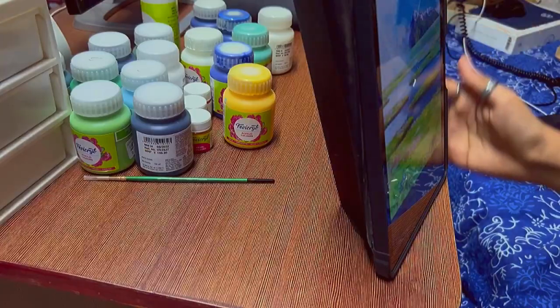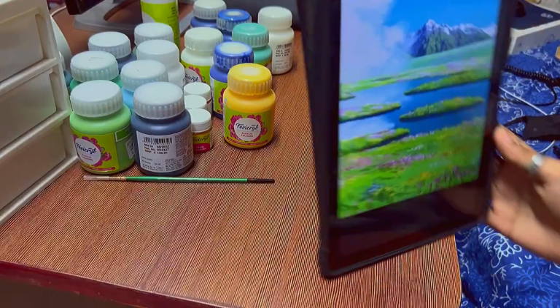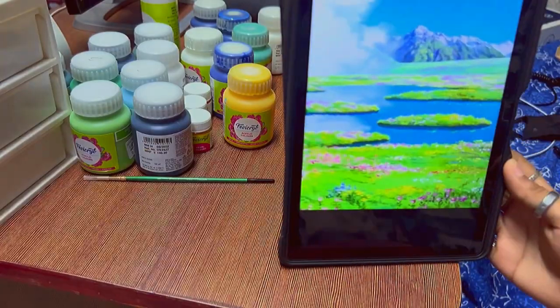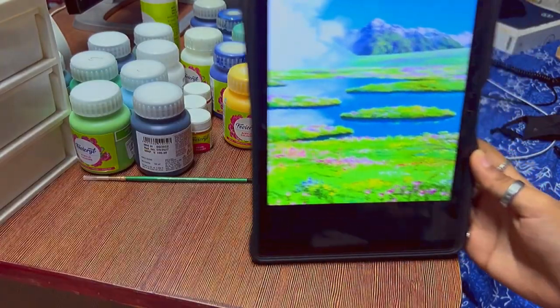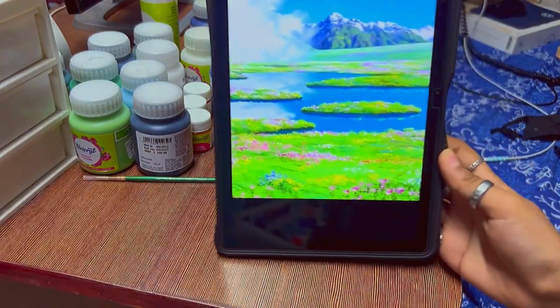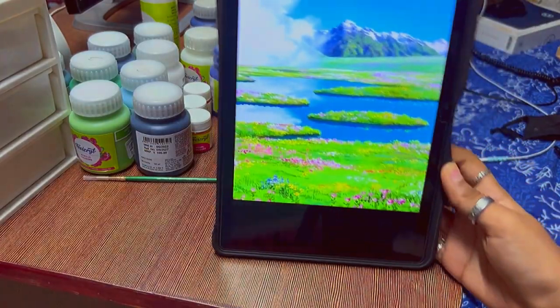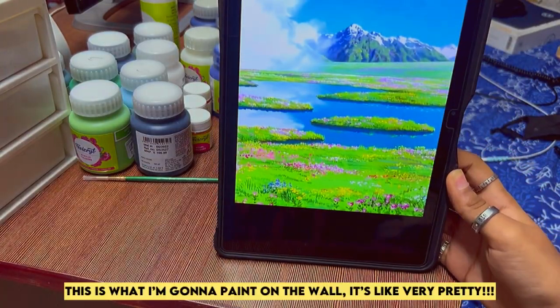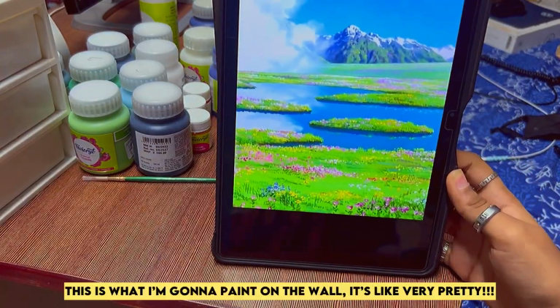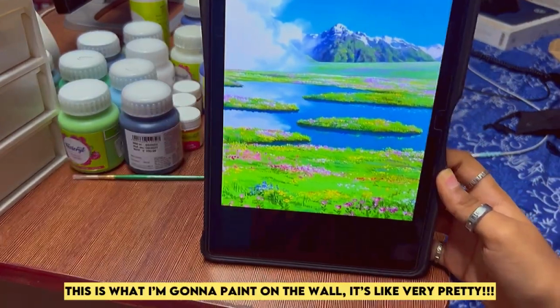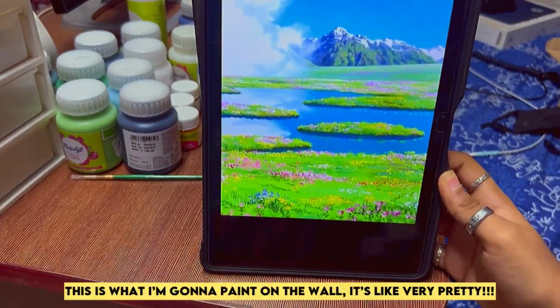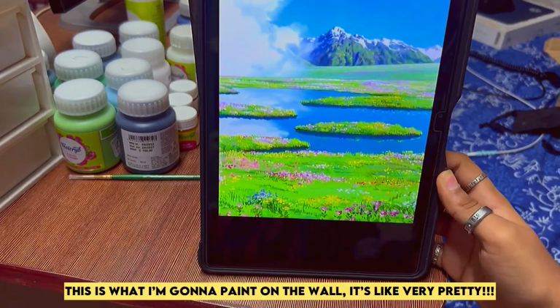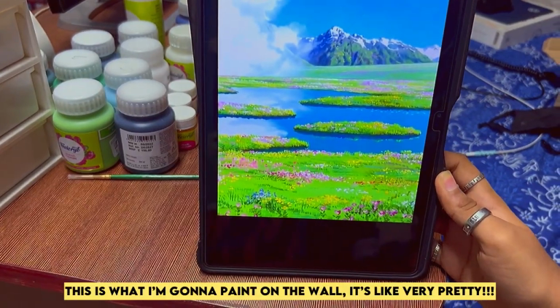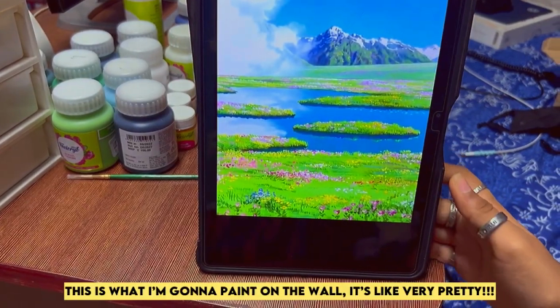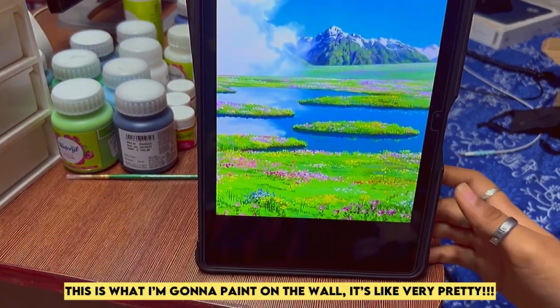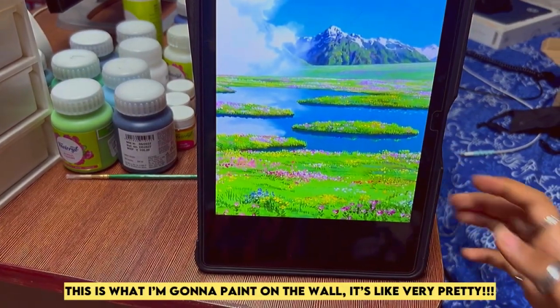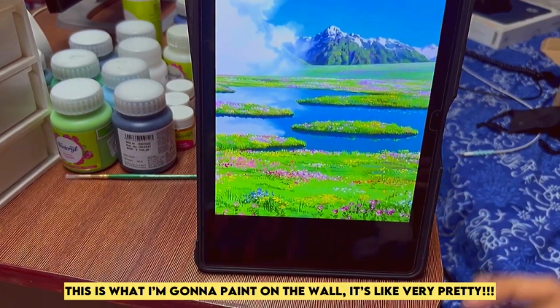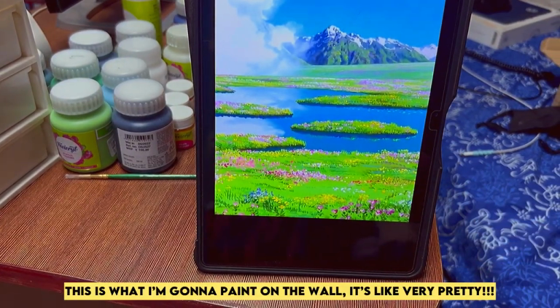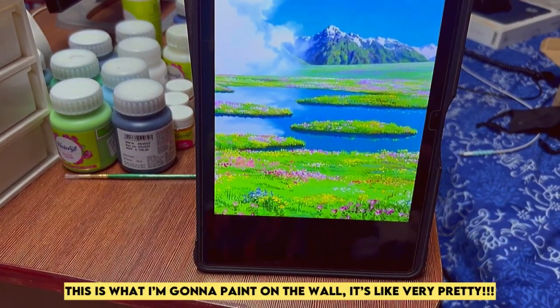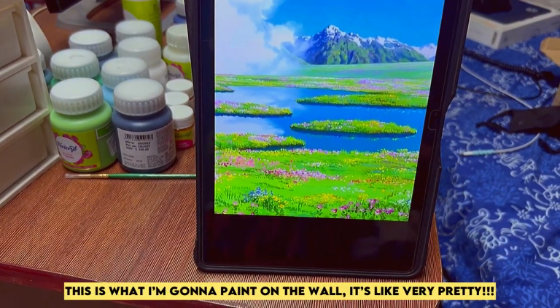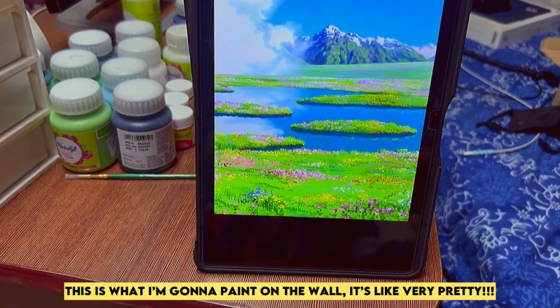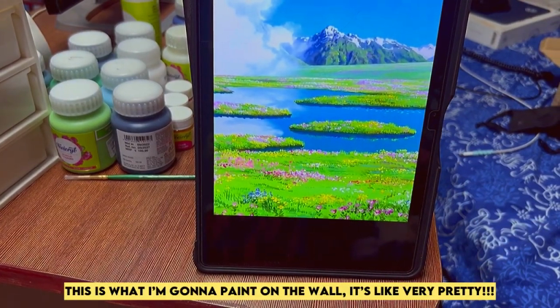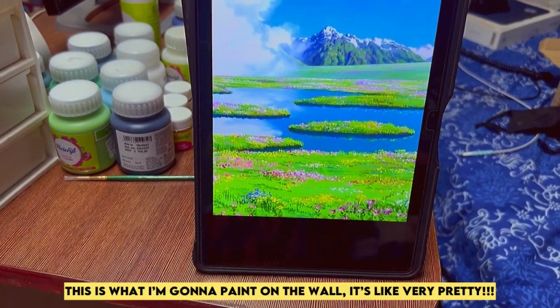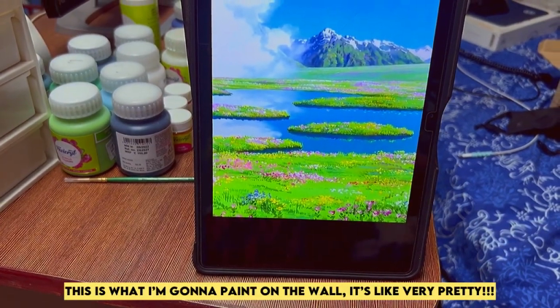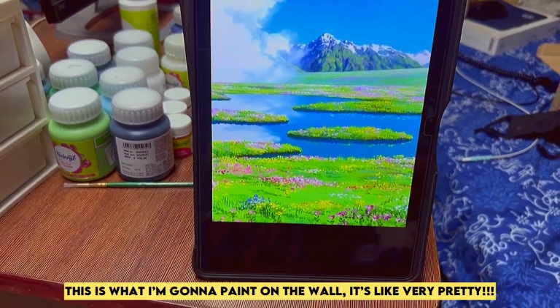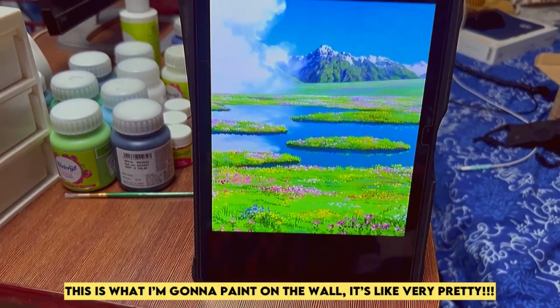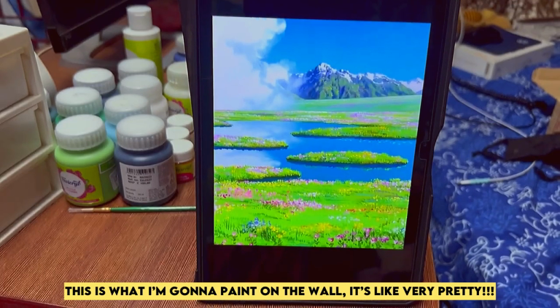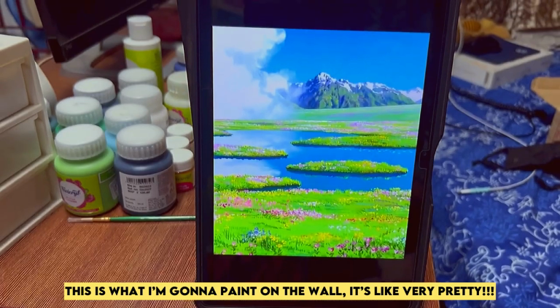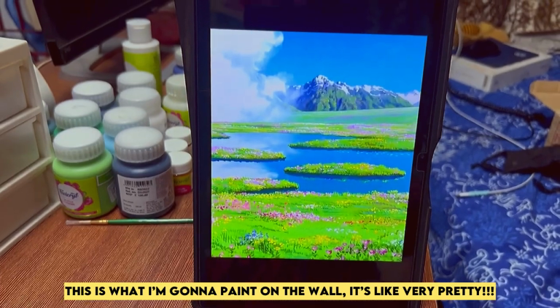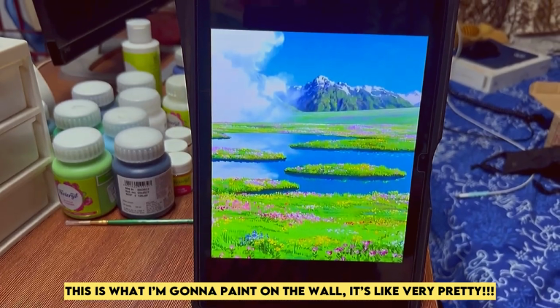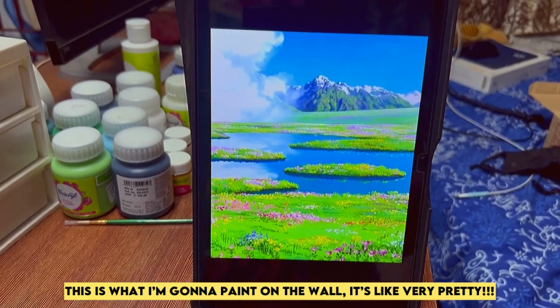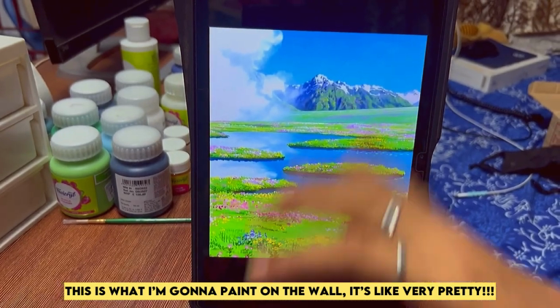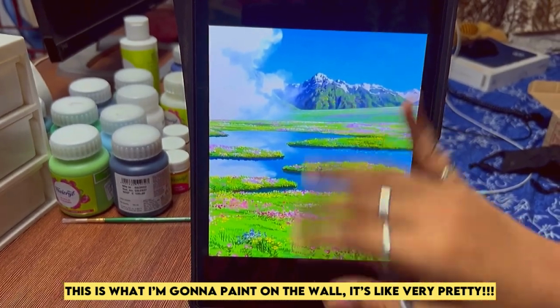This is what I'm going to paint on the wall. It's like very pretty.